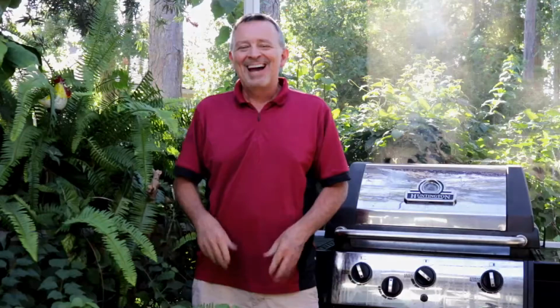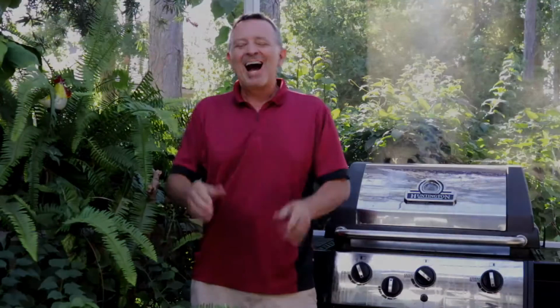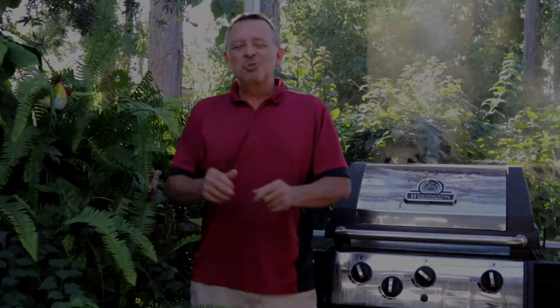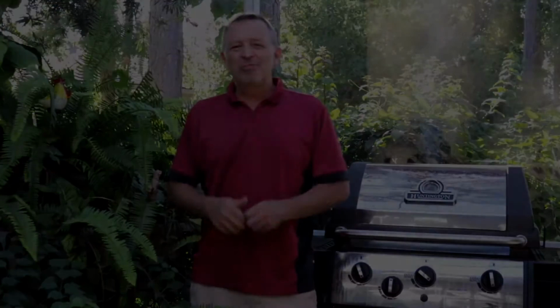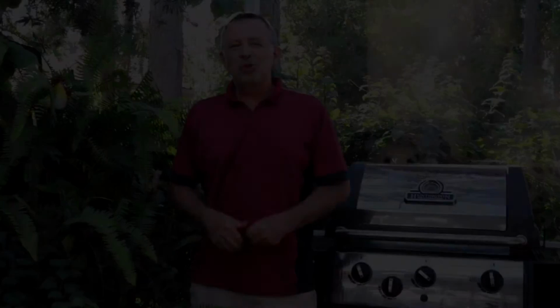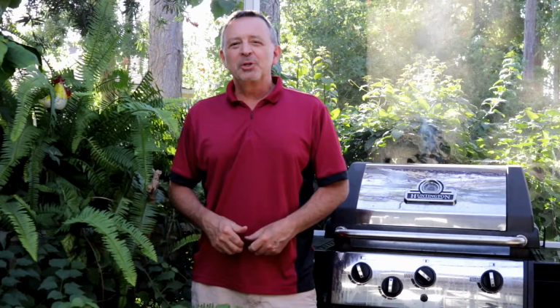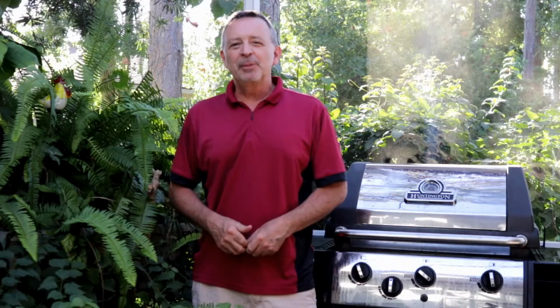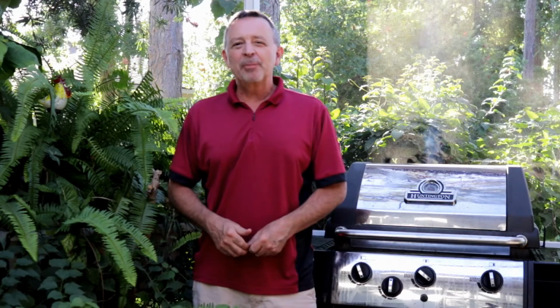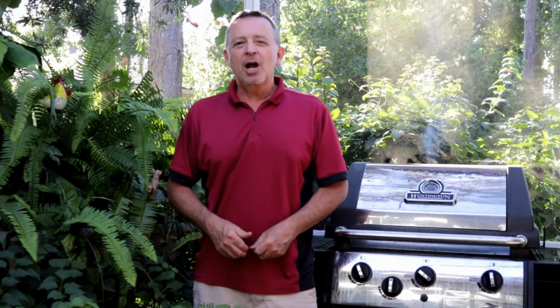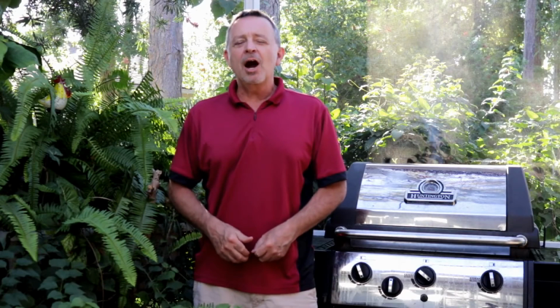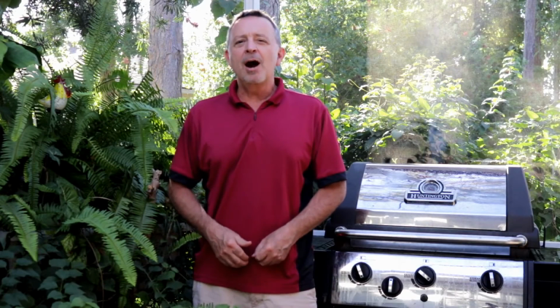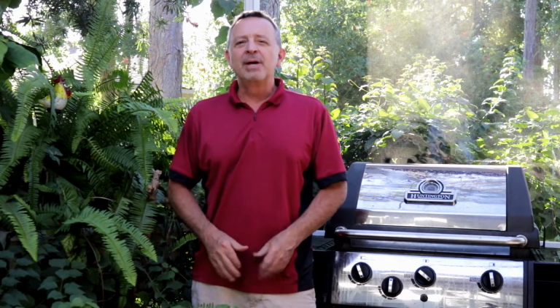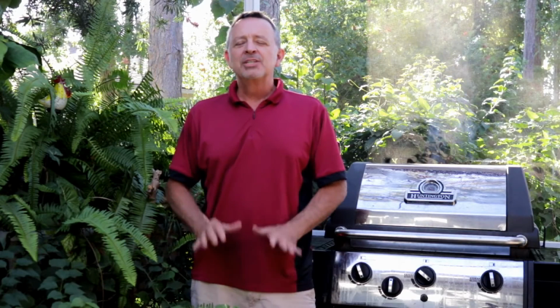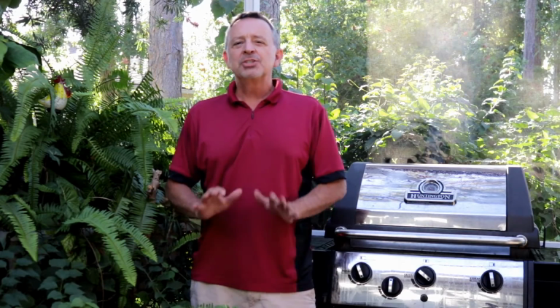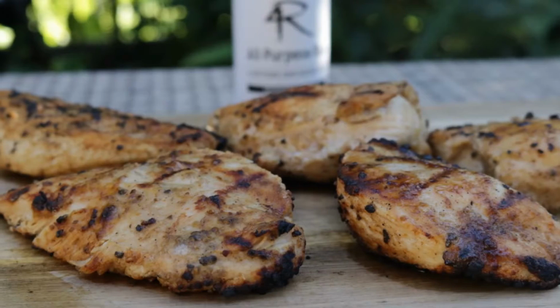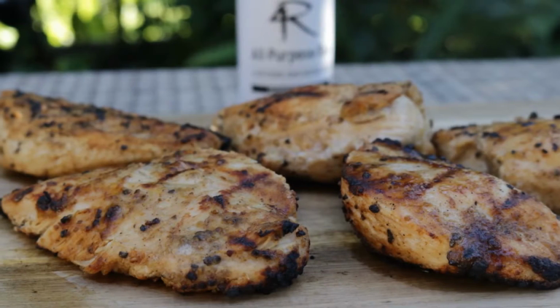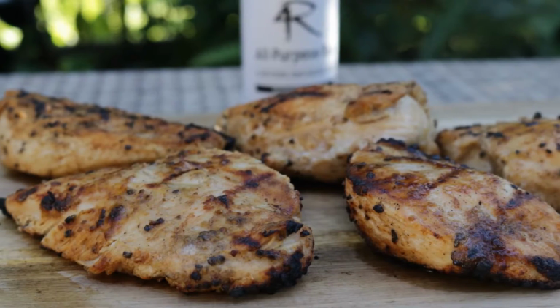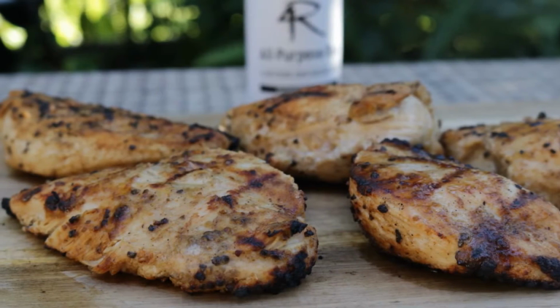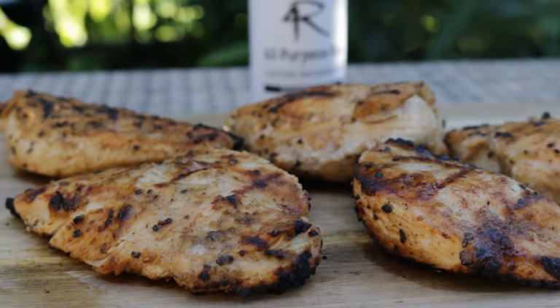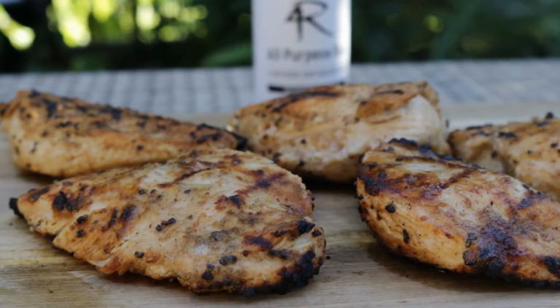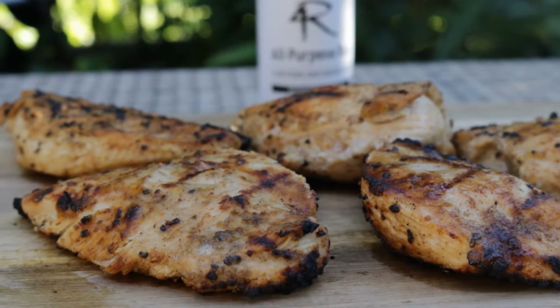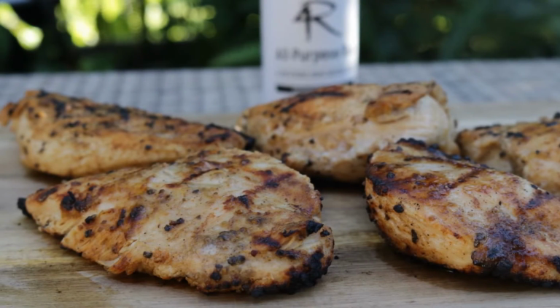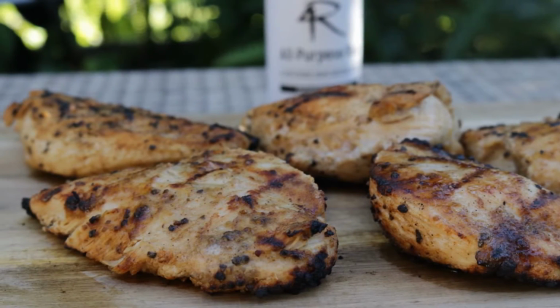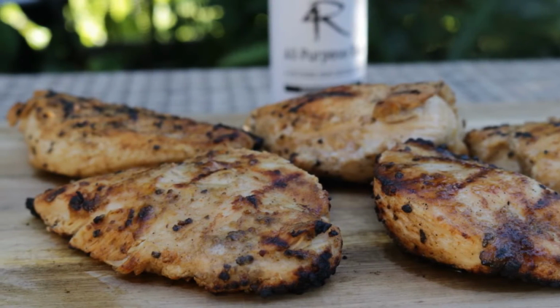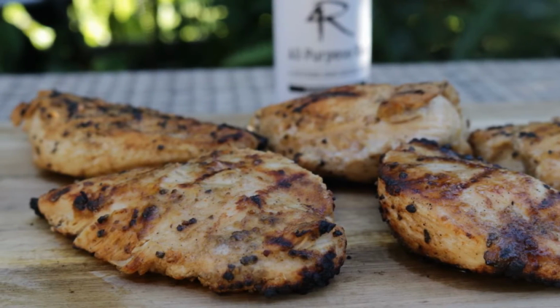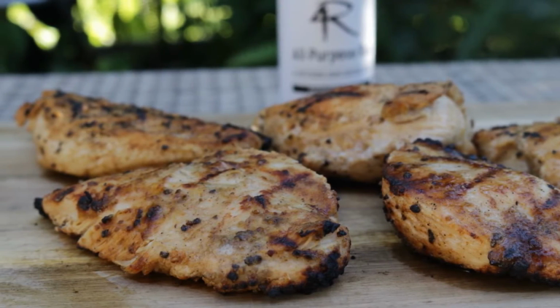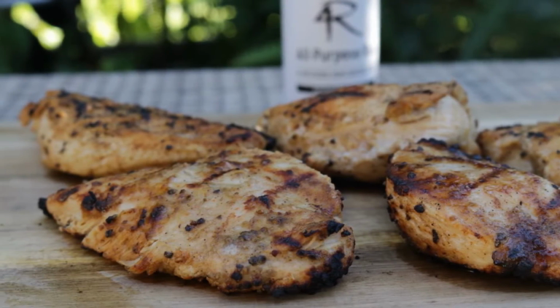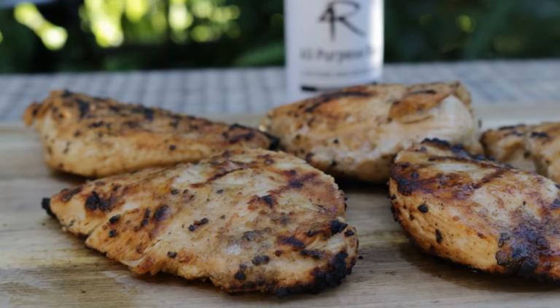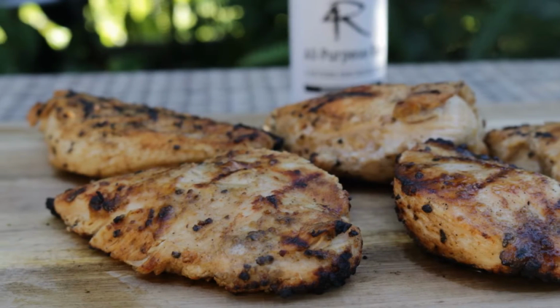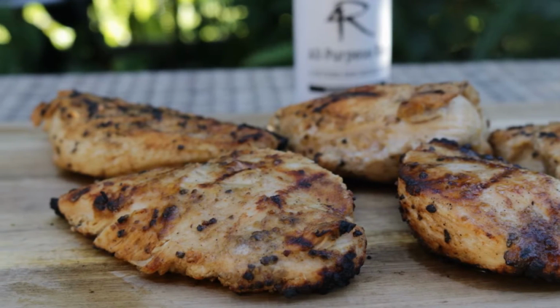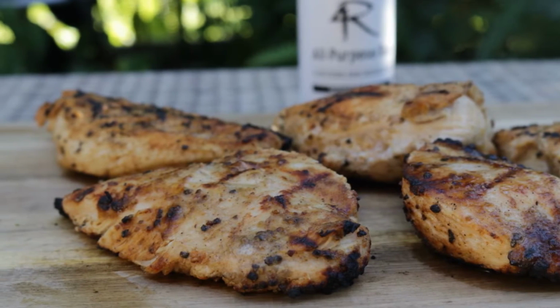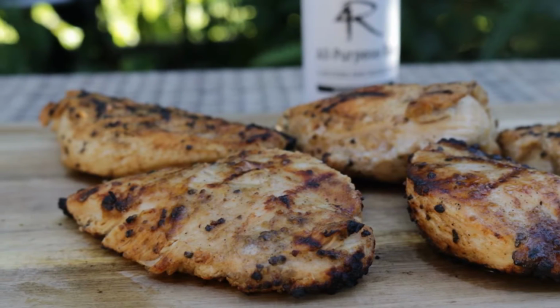I'm Jeff with ArmadilloPepper.com. Today we're going to grill some buttermilk brine chicken breasts.